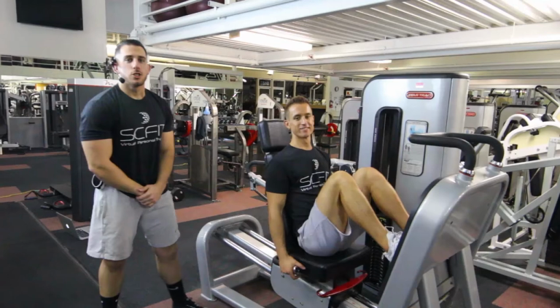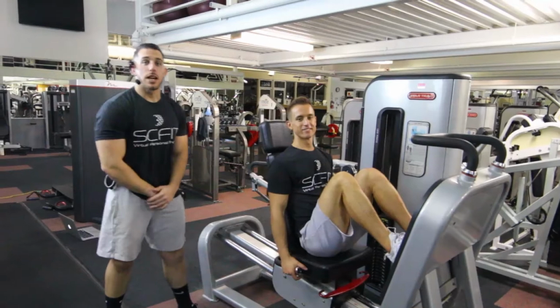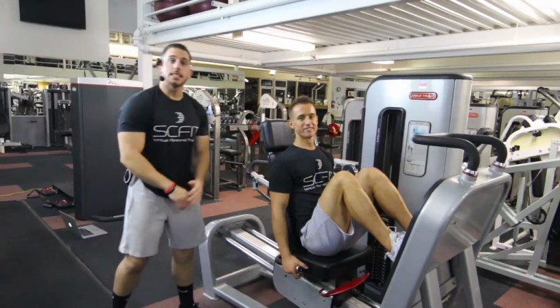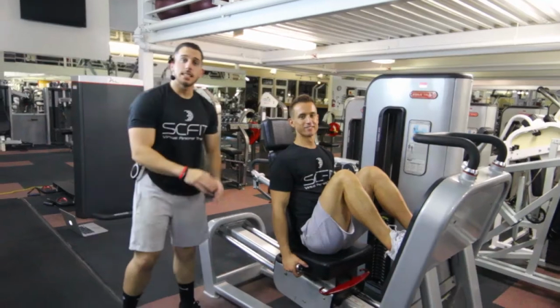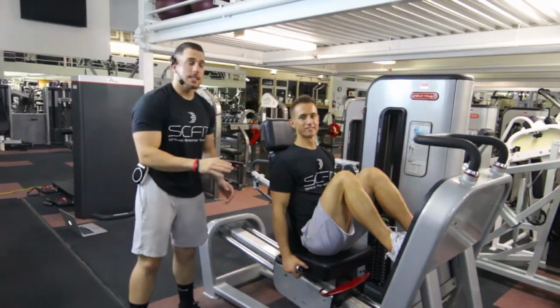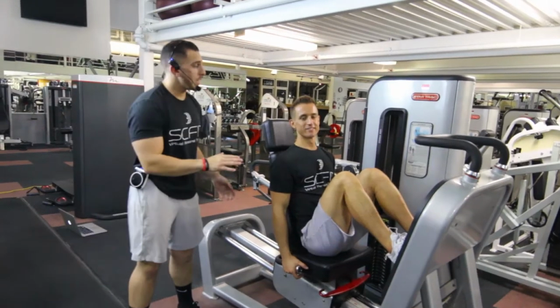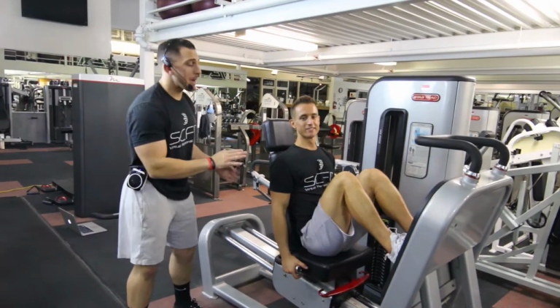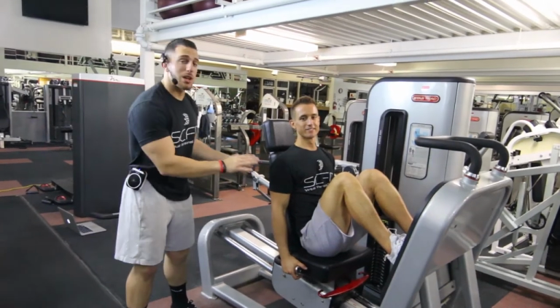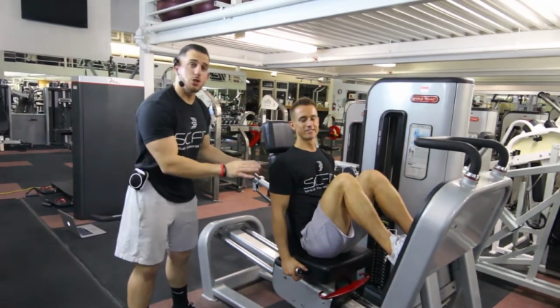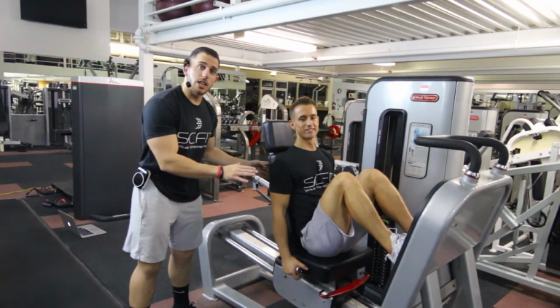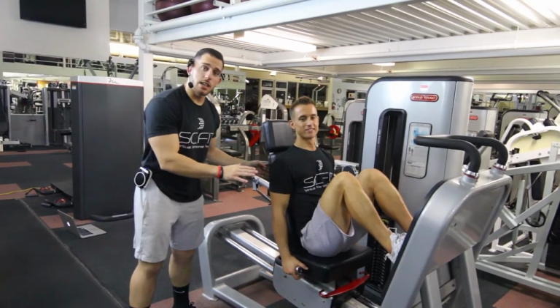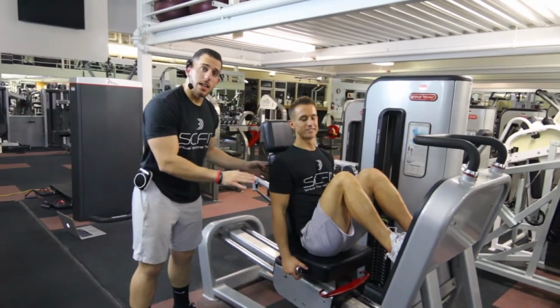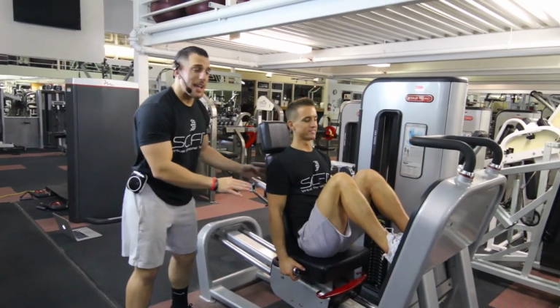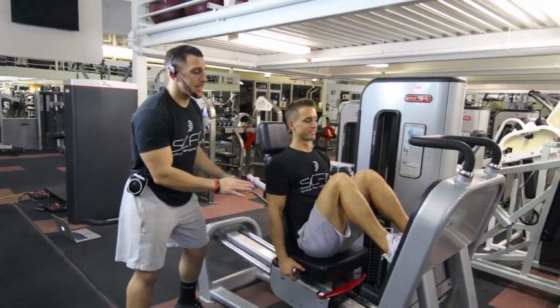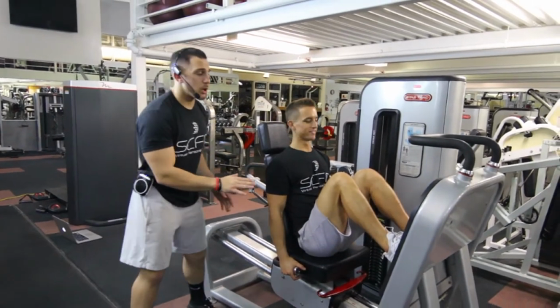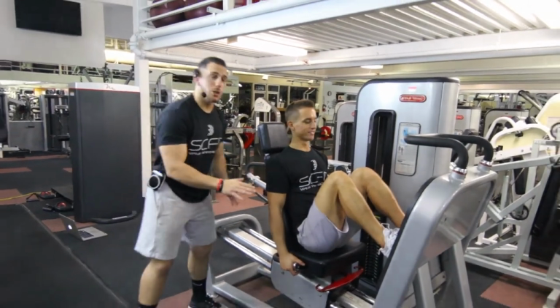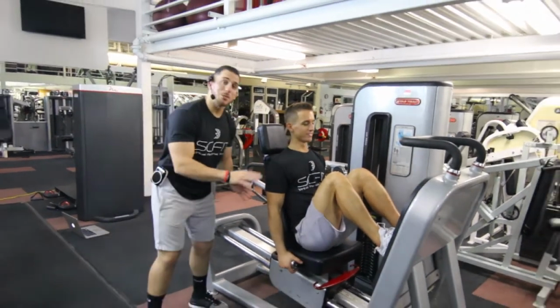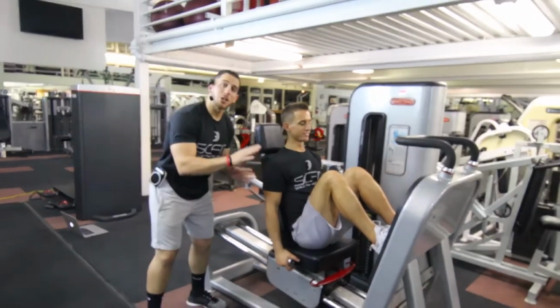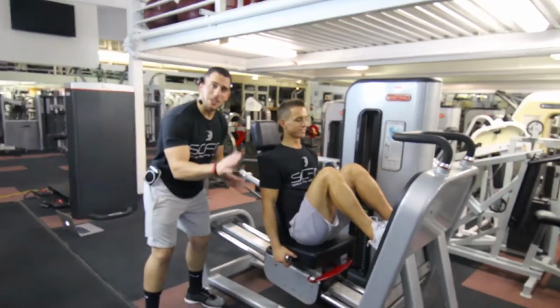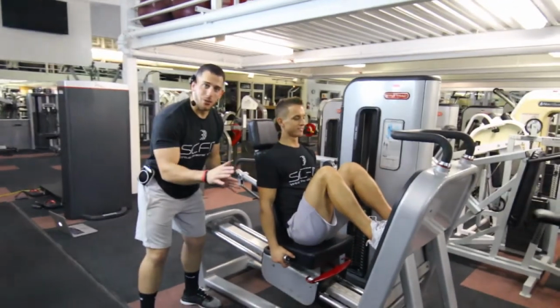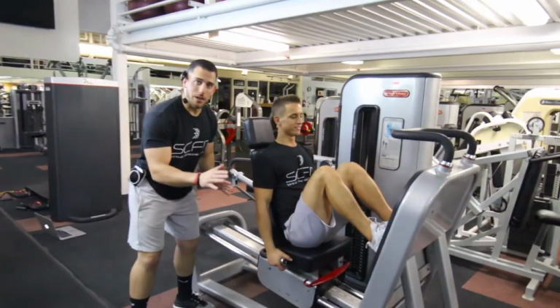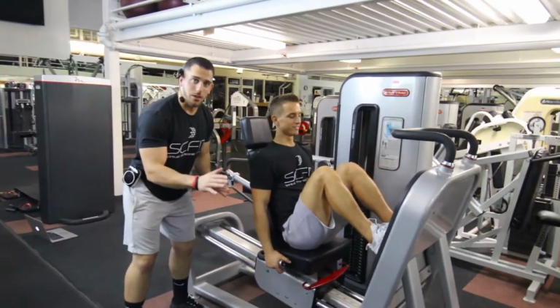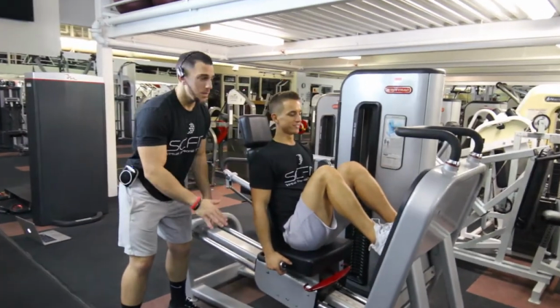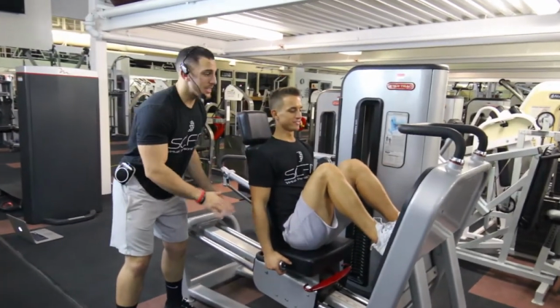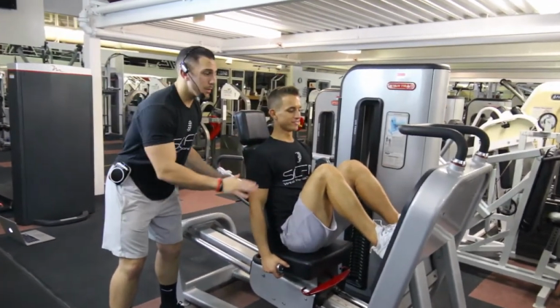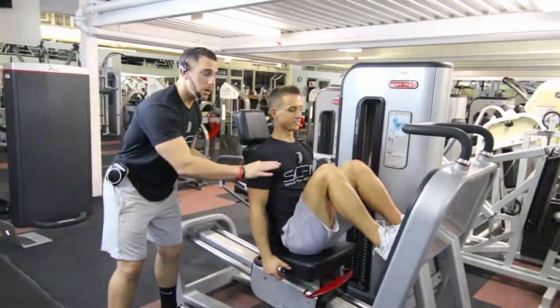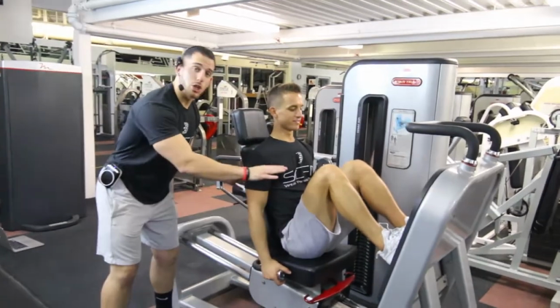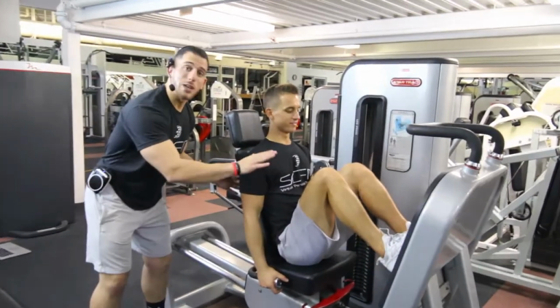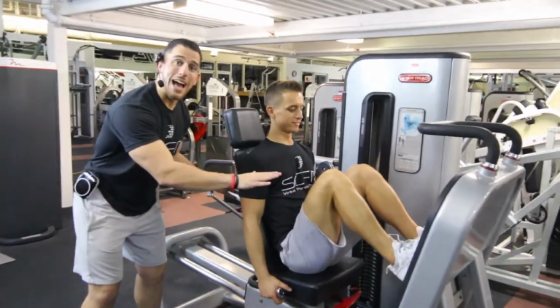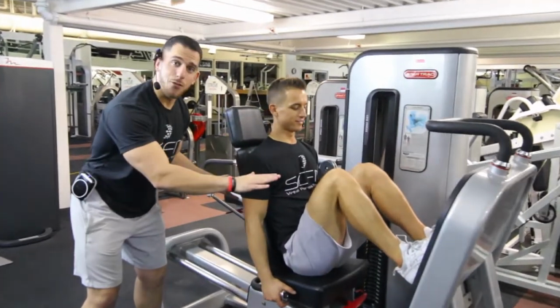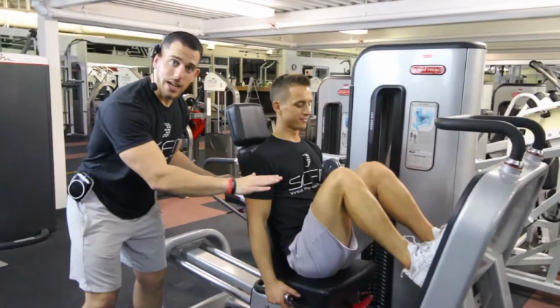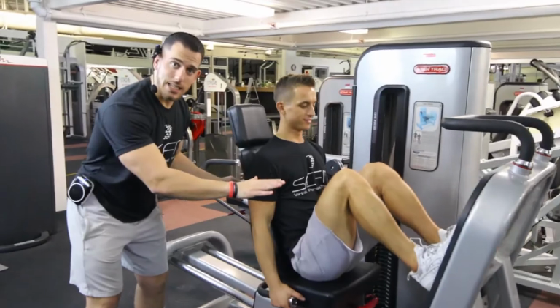So guys, this is the leg press machine, except we're going to do something a little different here. This time we're going to do calf raises.